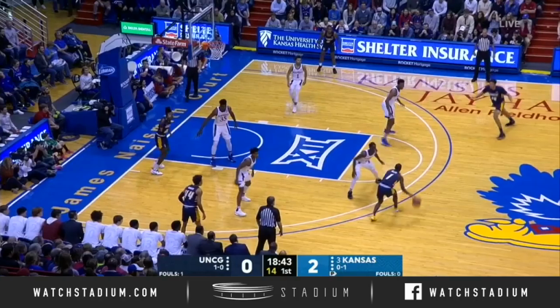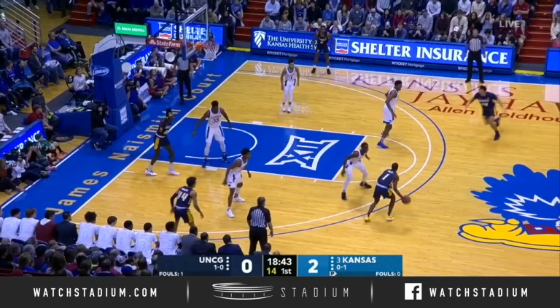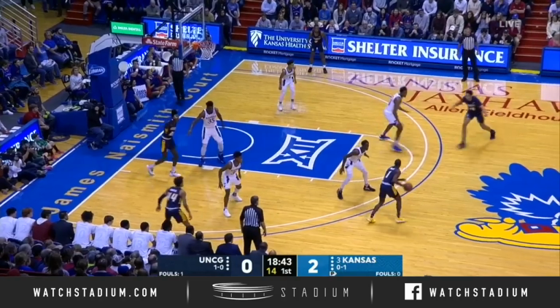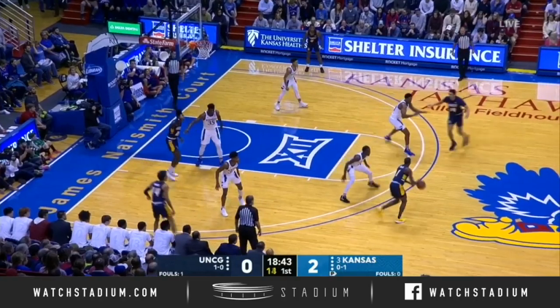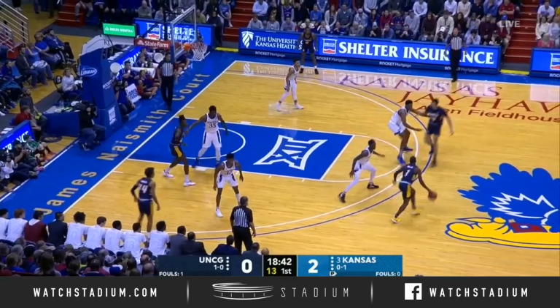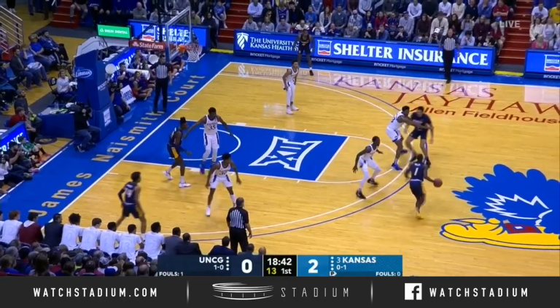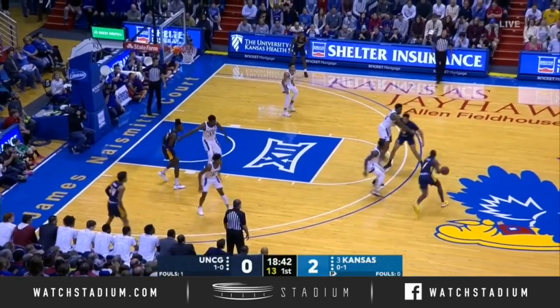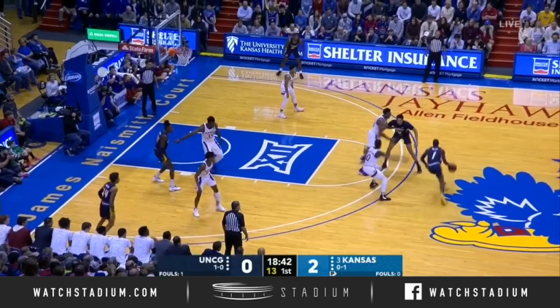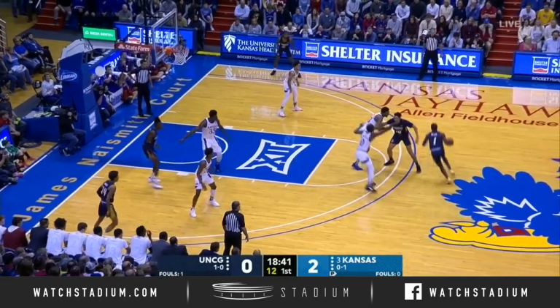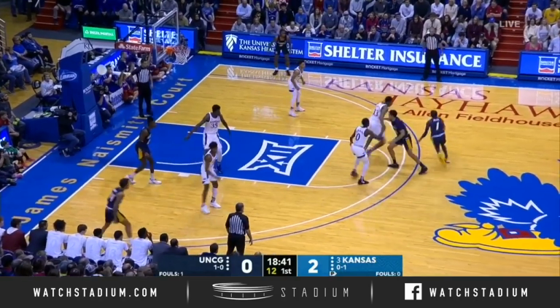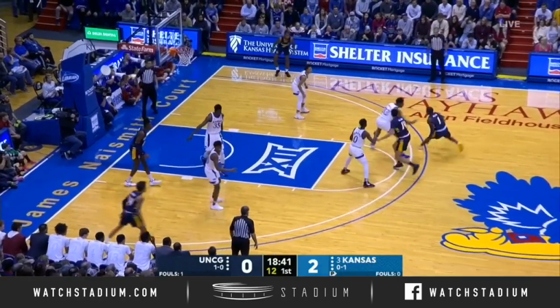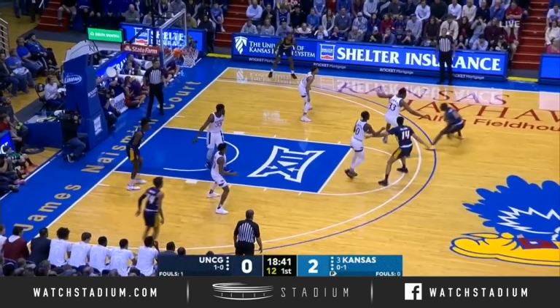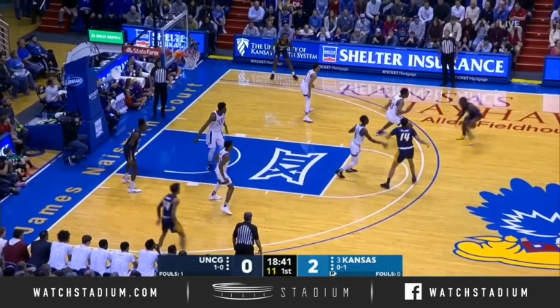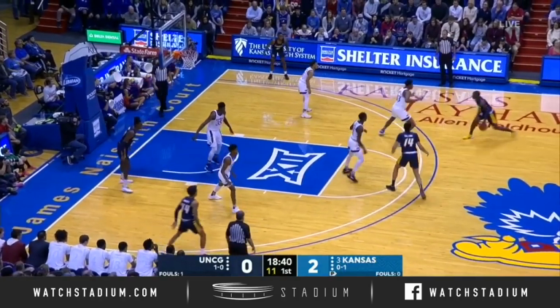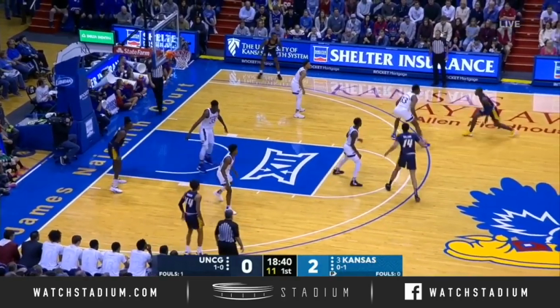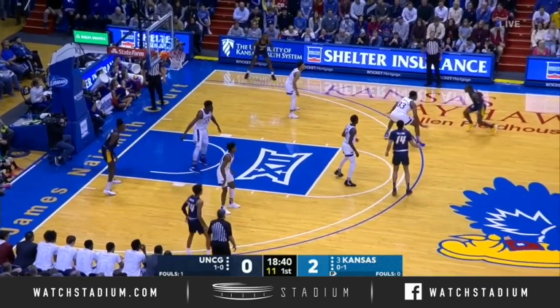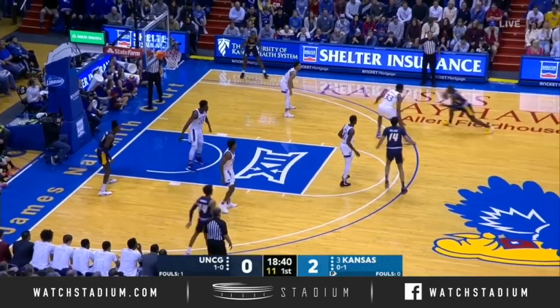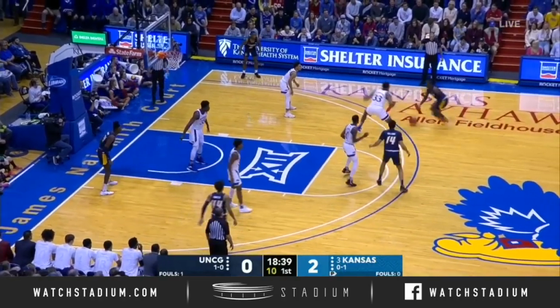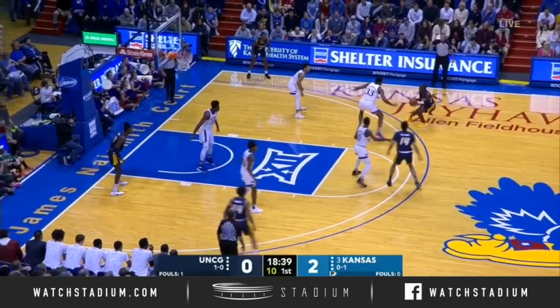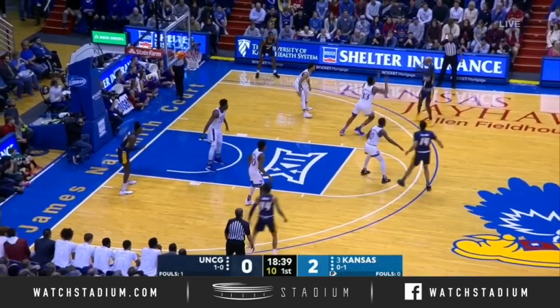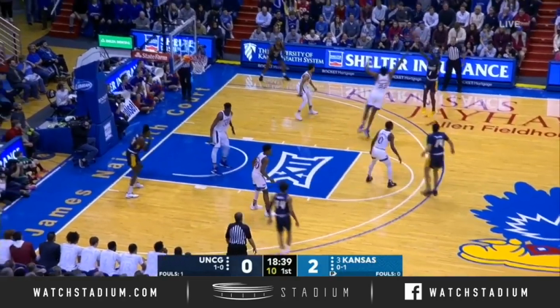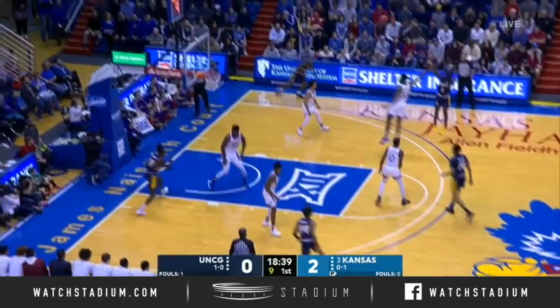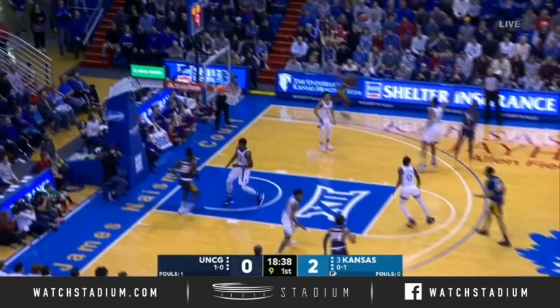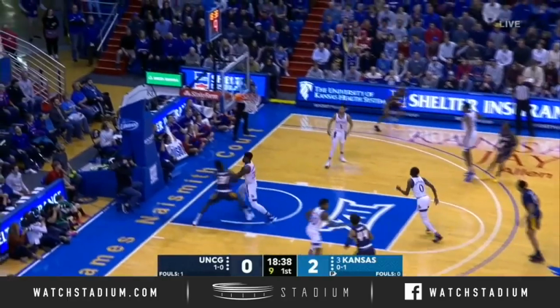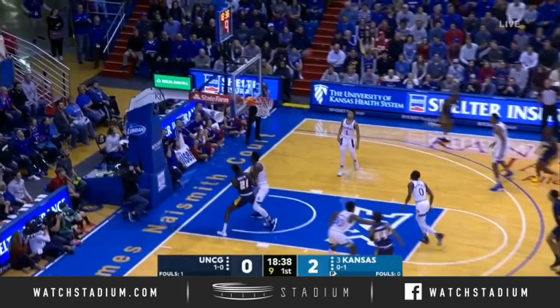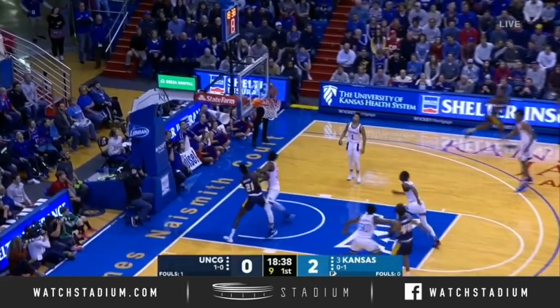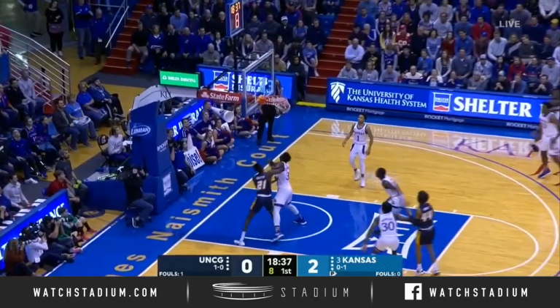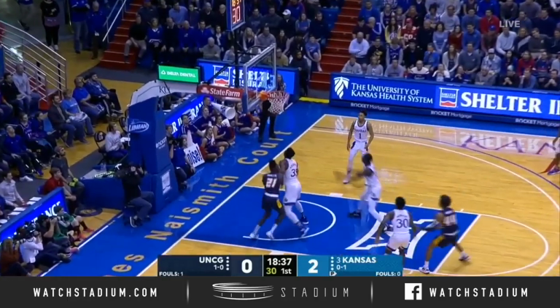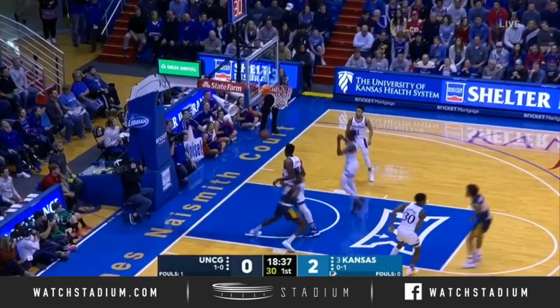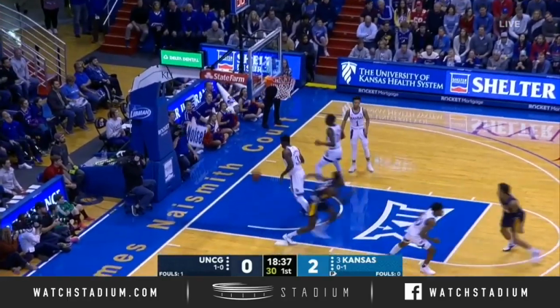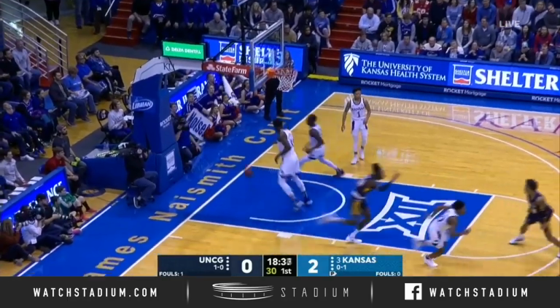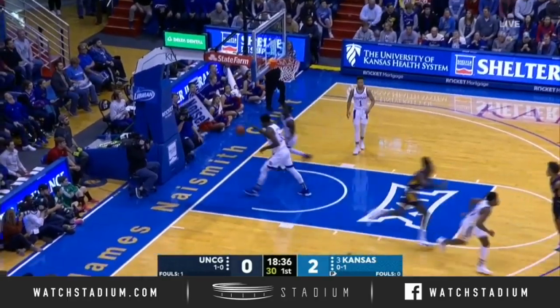UNCG has recorded wins each of the last three seasons, winning 29 last year. With 10 seconds to shoot, Miller launches a 3 — good!